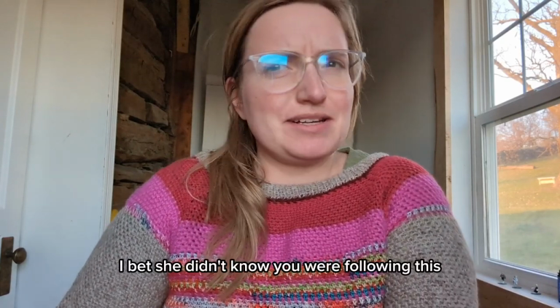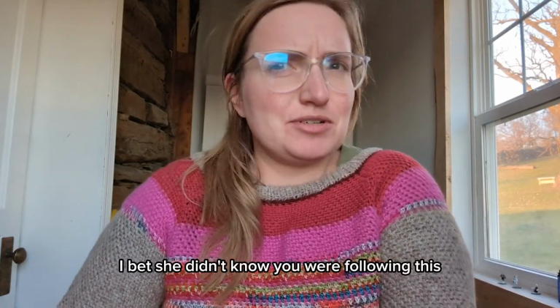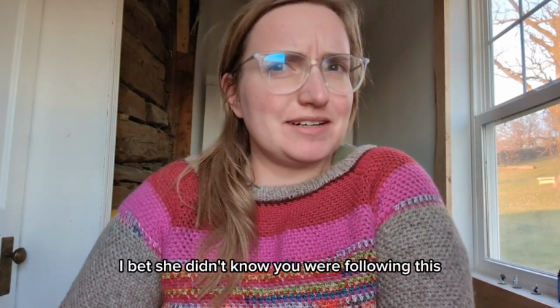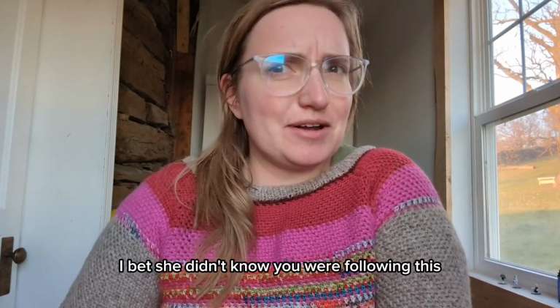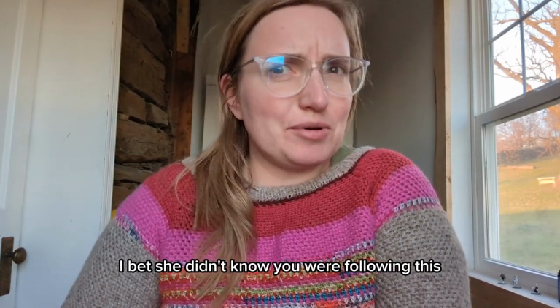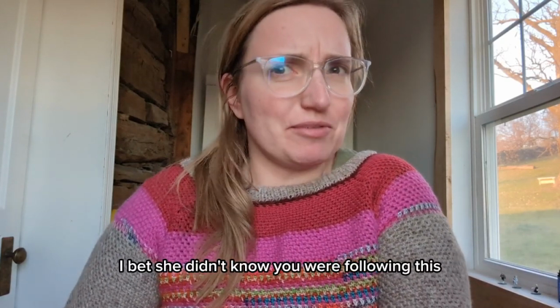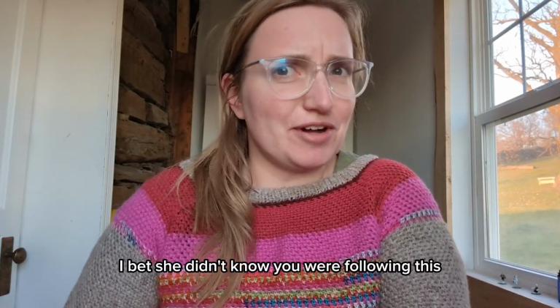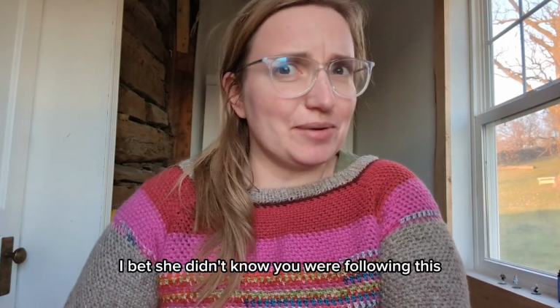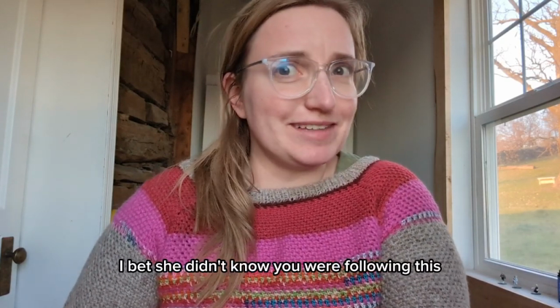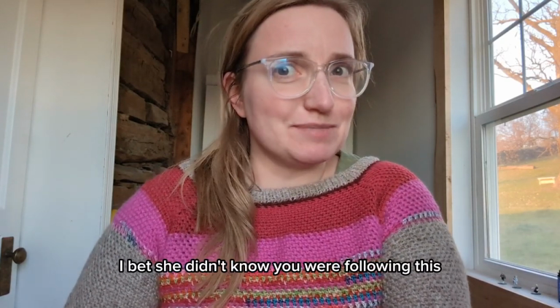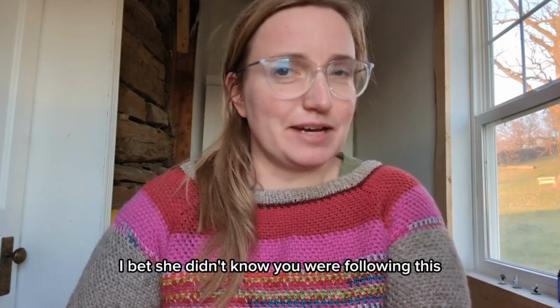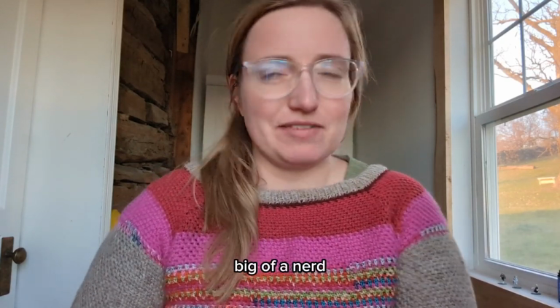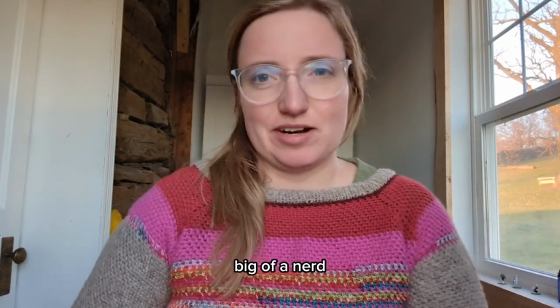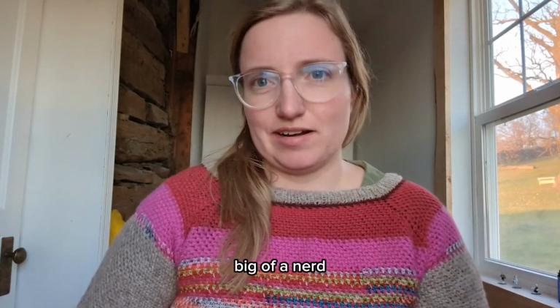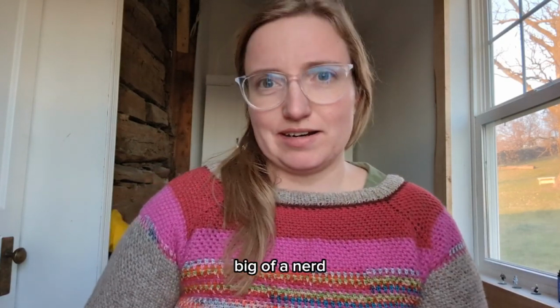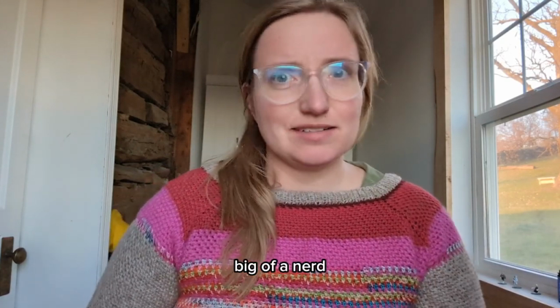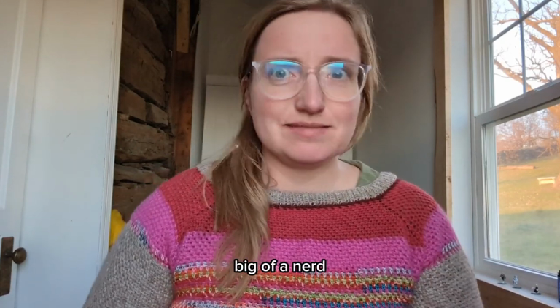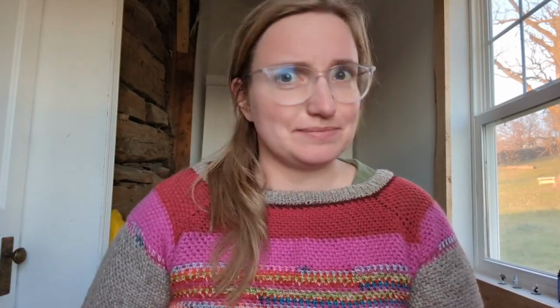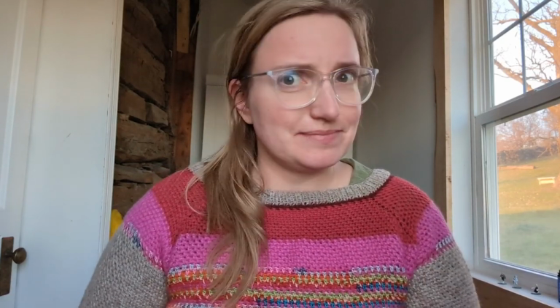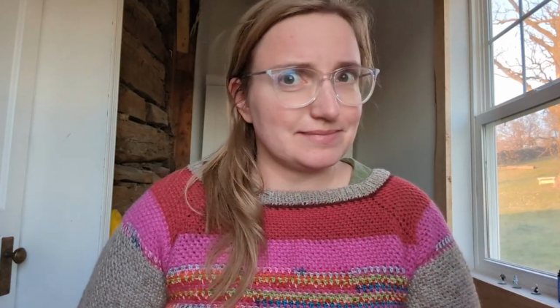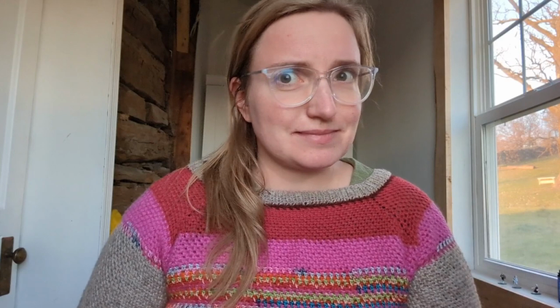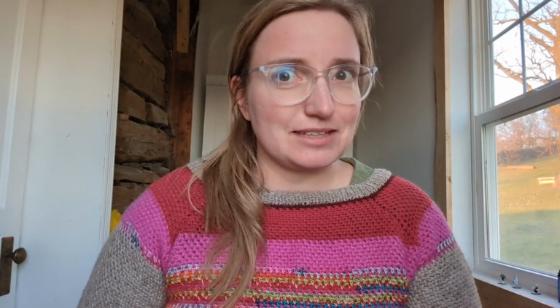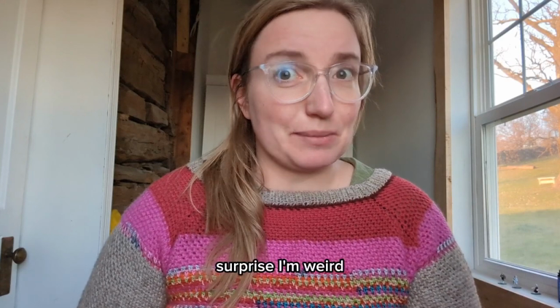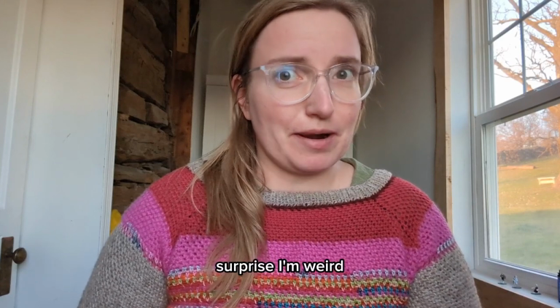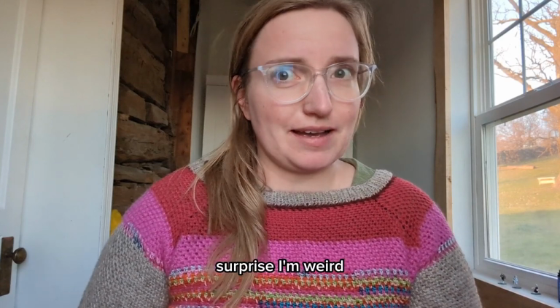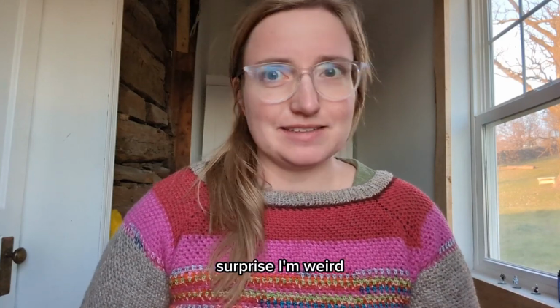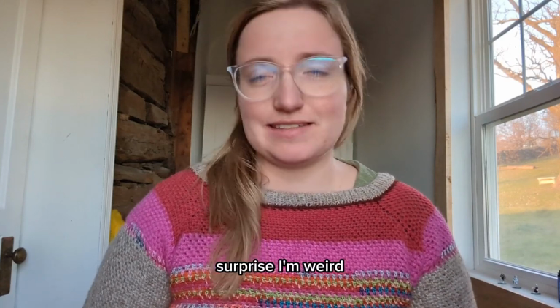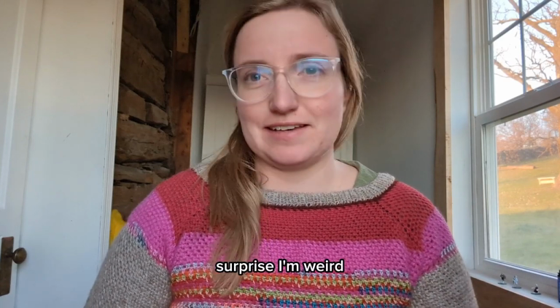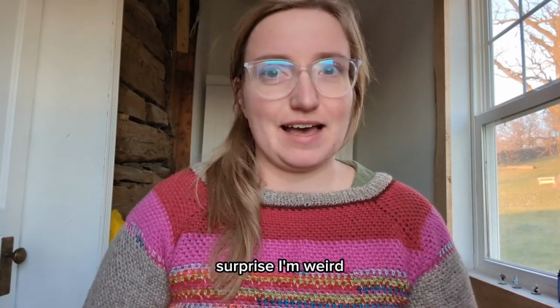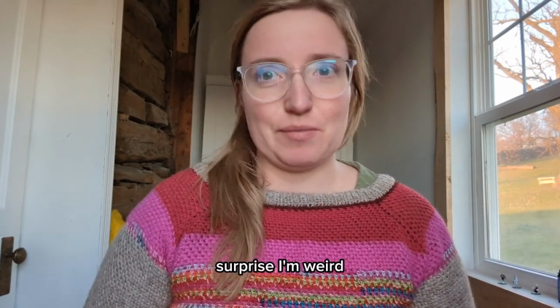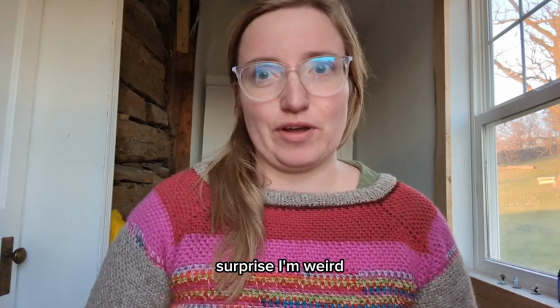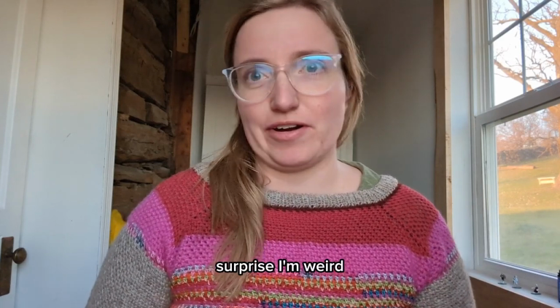I bet you didn't know you were following this big of a nerd. Surprise — I'm weird.